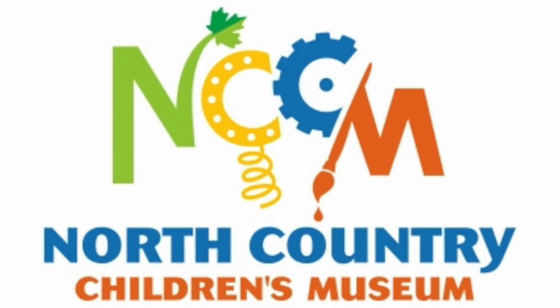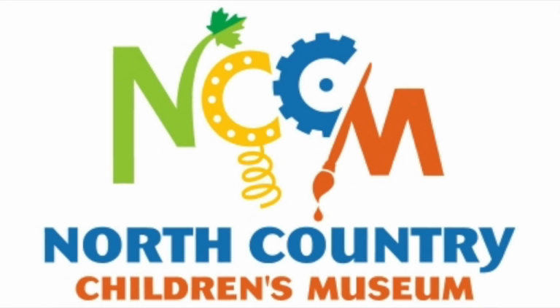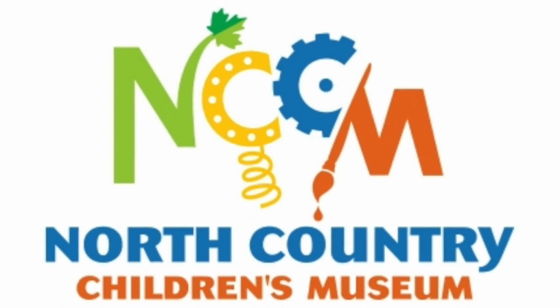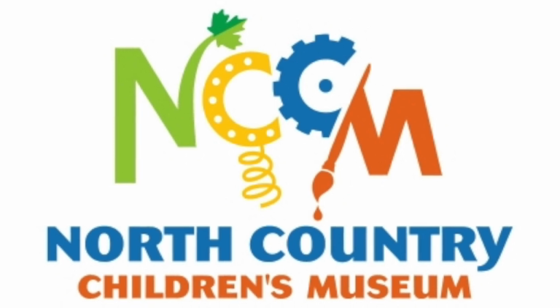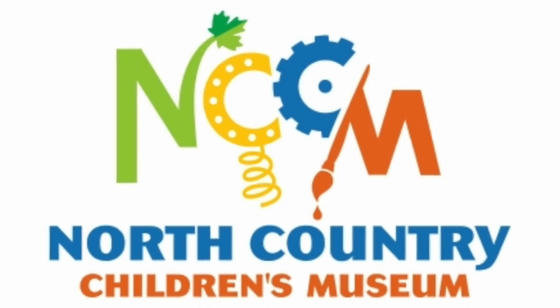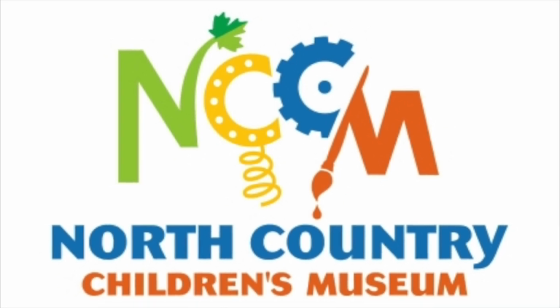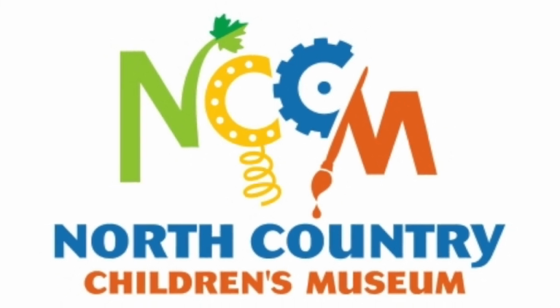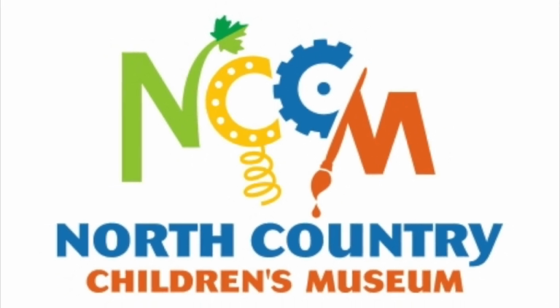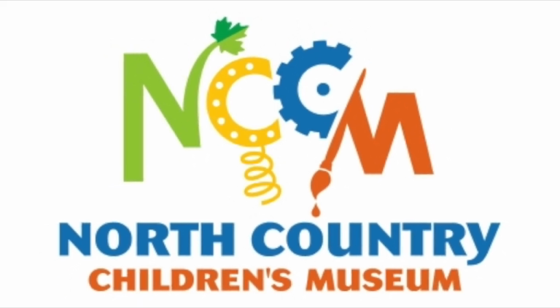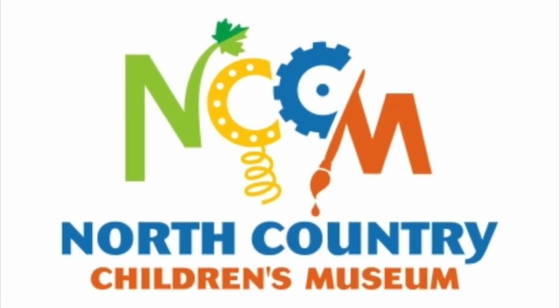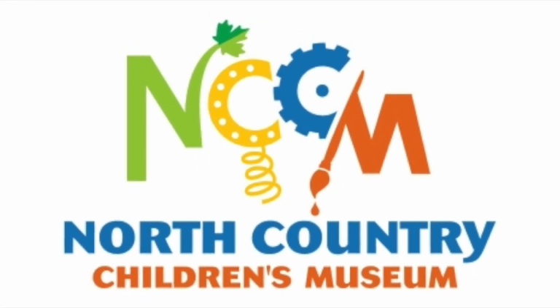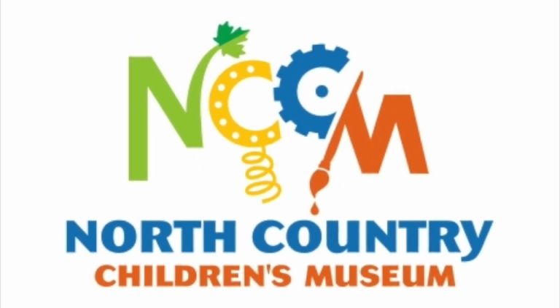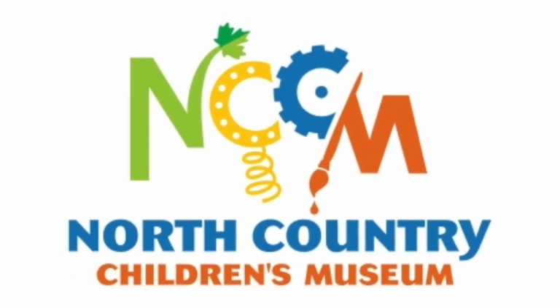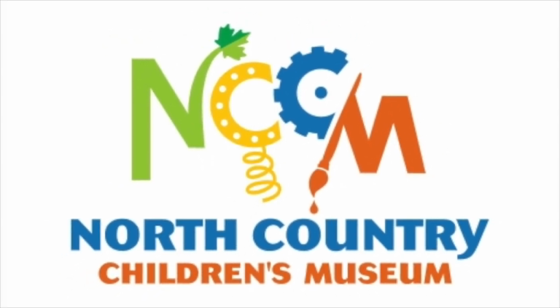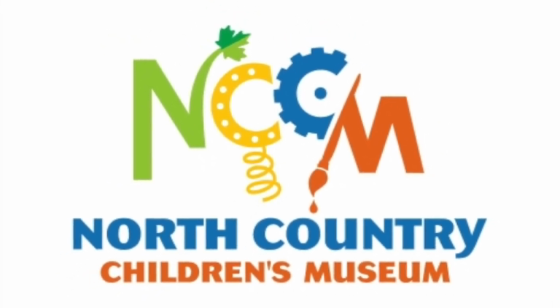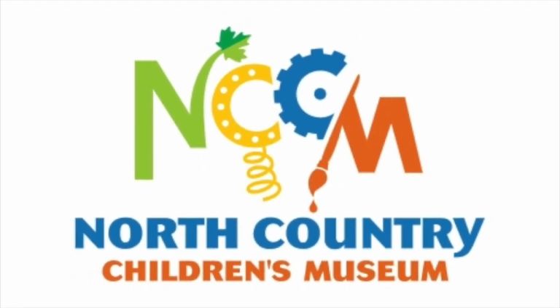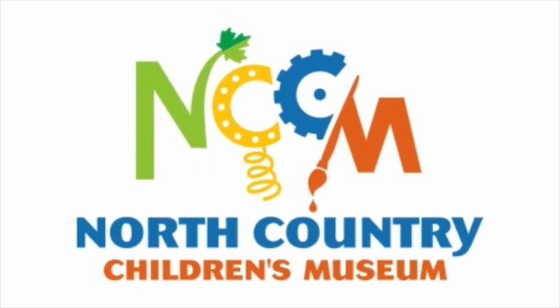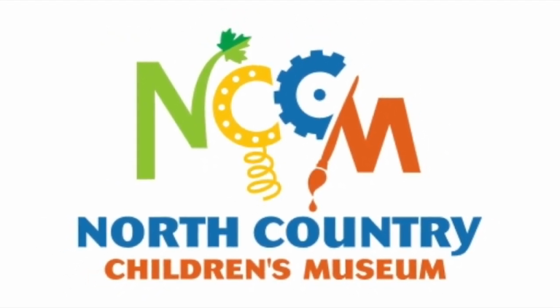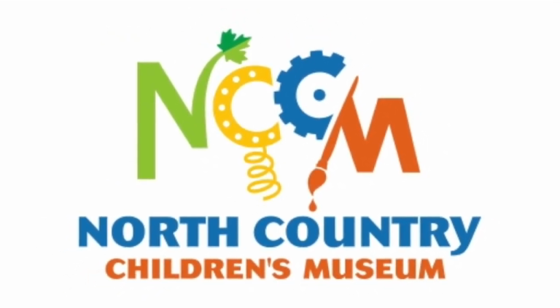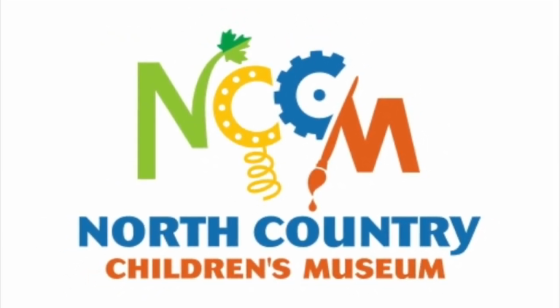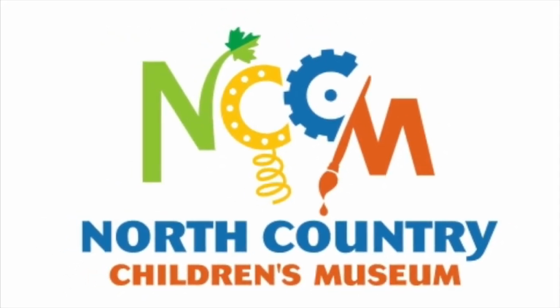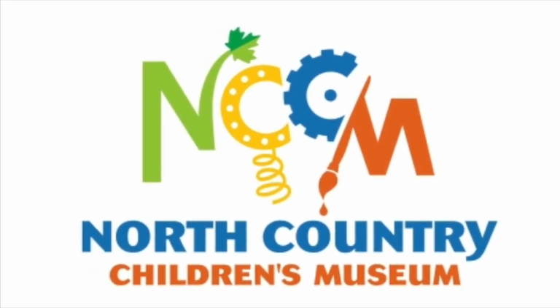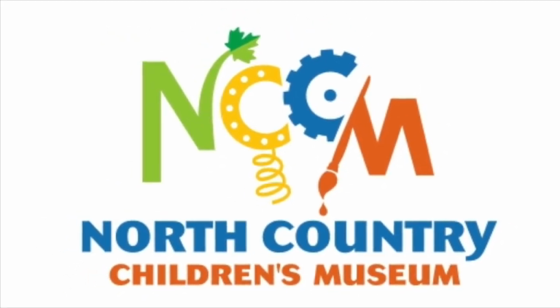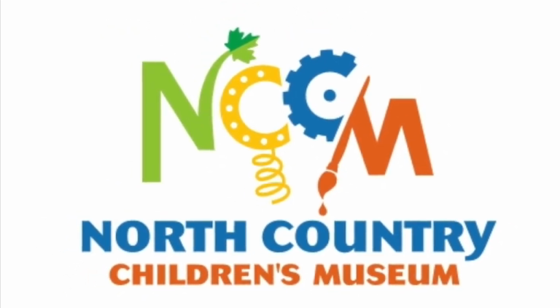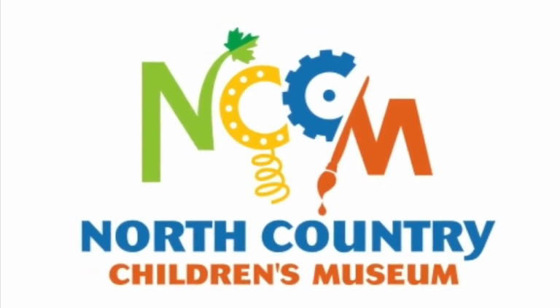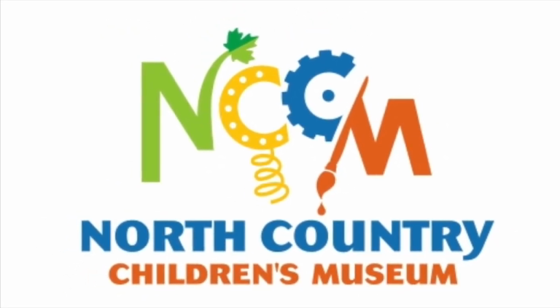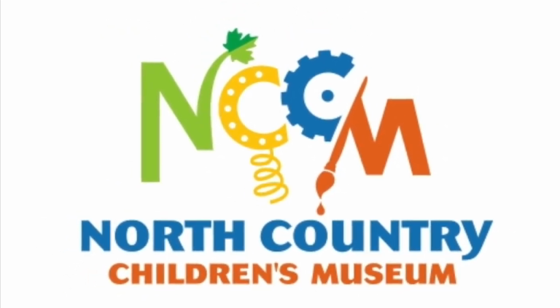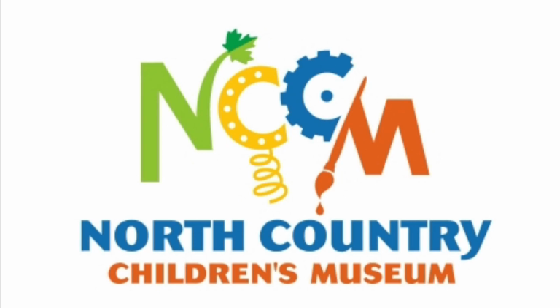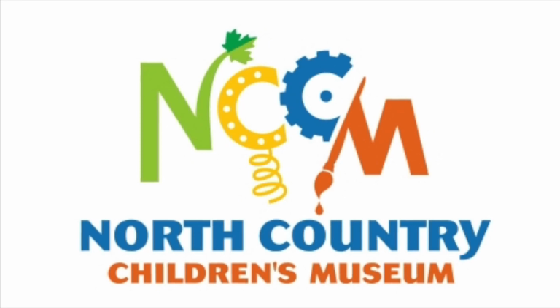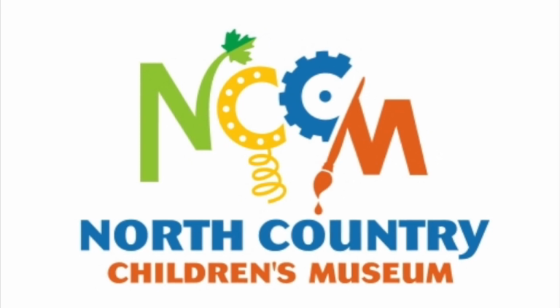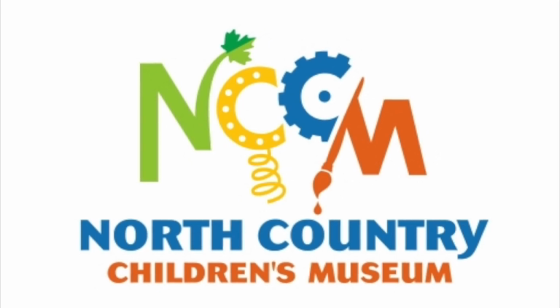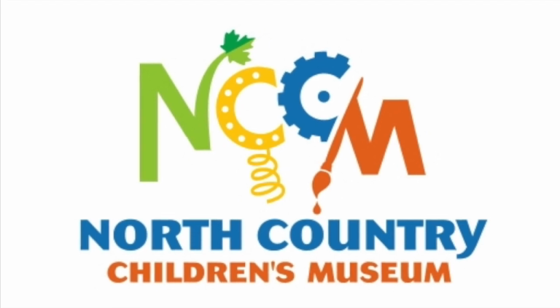Hi everybody, this is Amelia from the North Country Children's Museum. Today we're gonna make tornadoes in a jar.